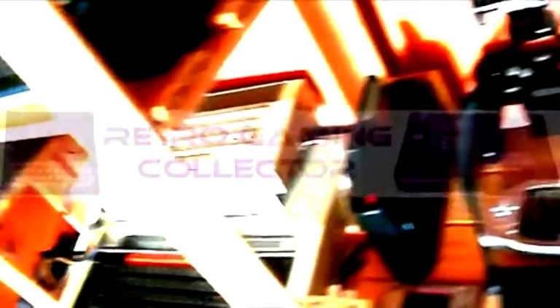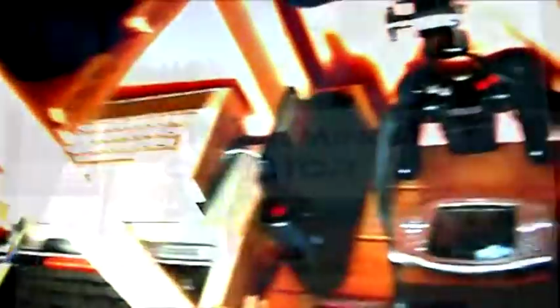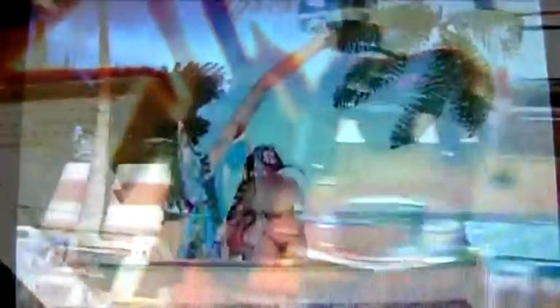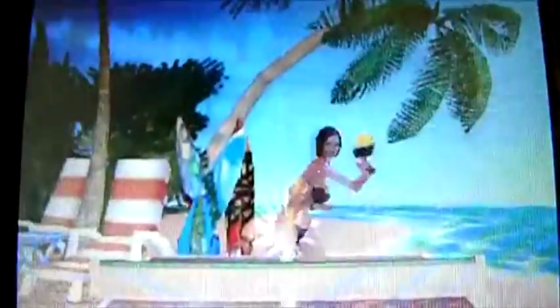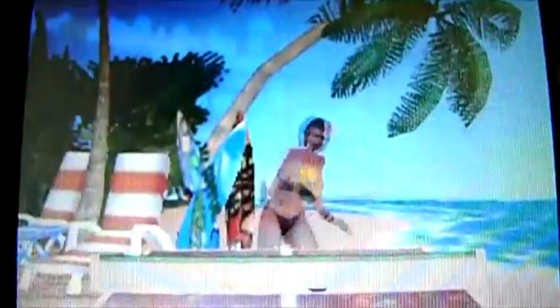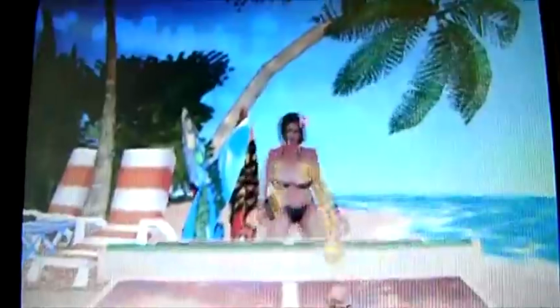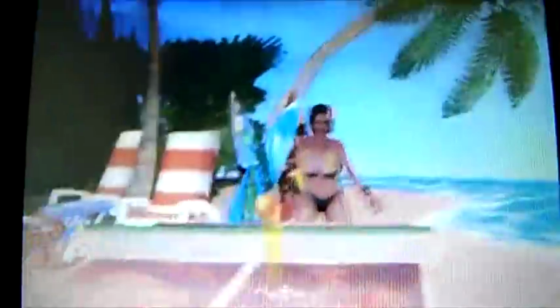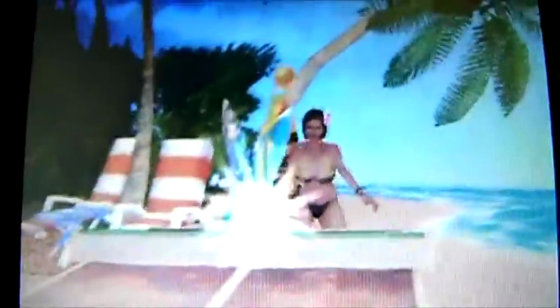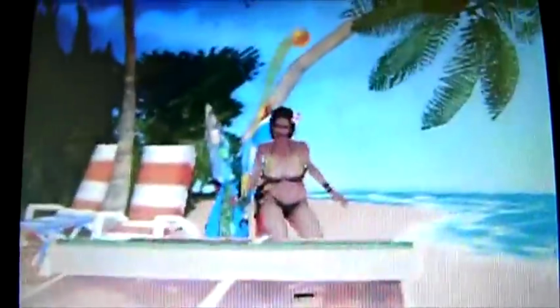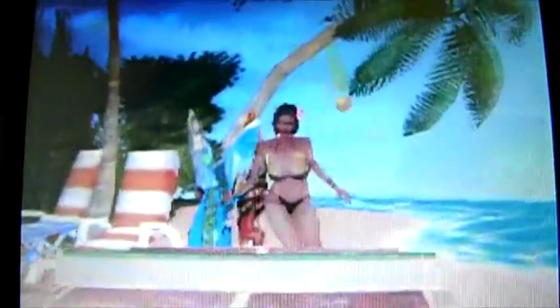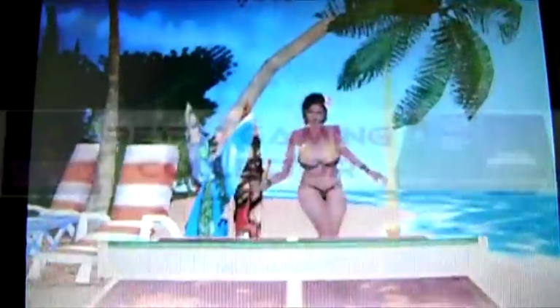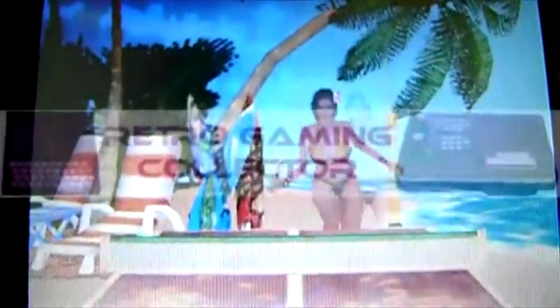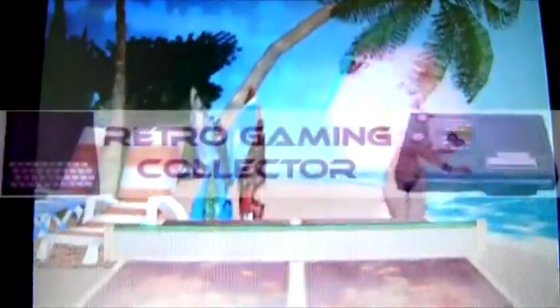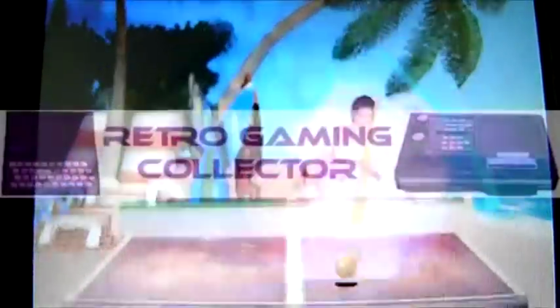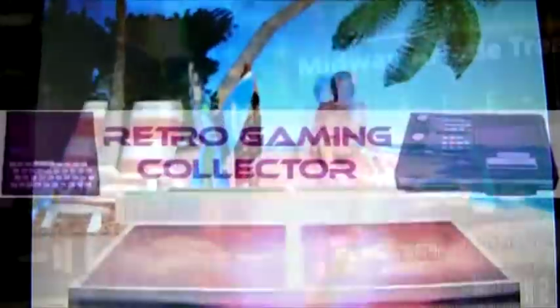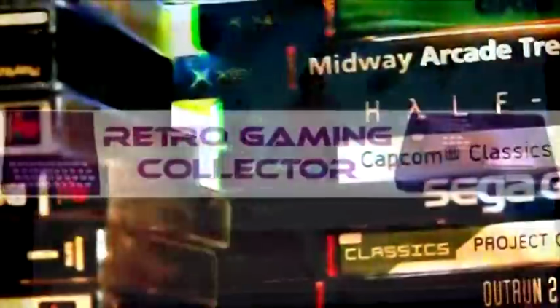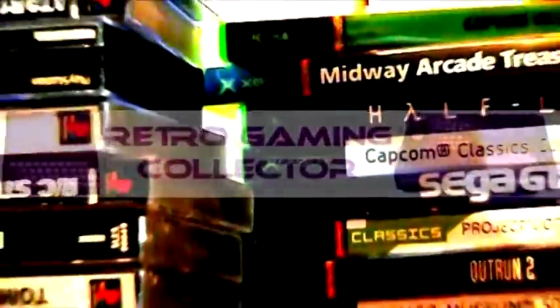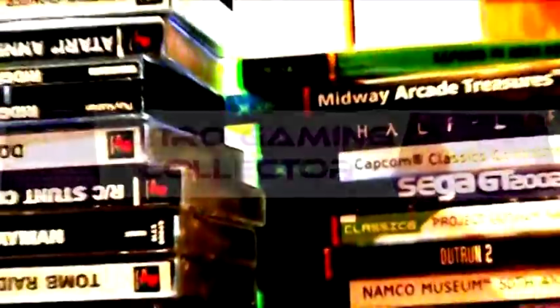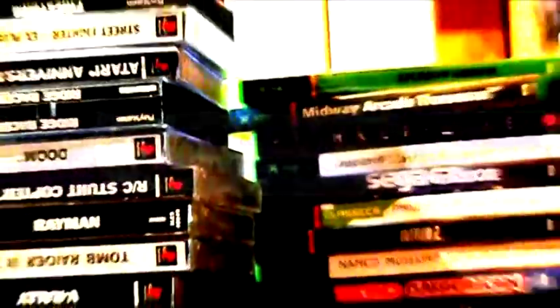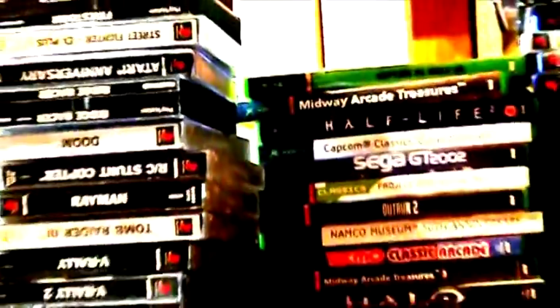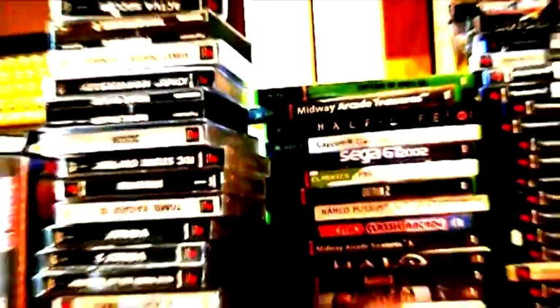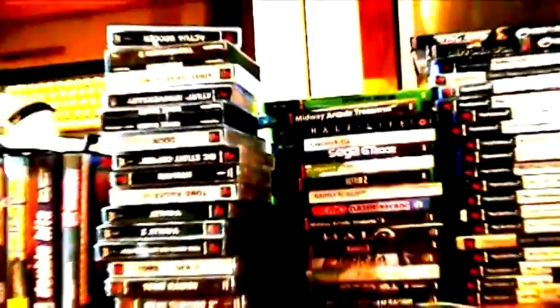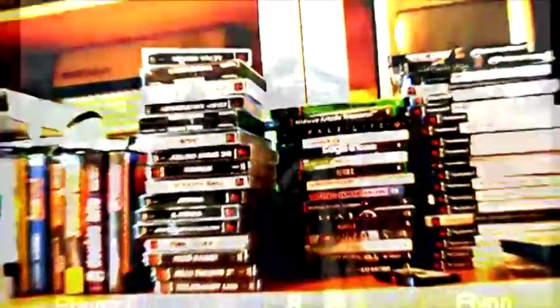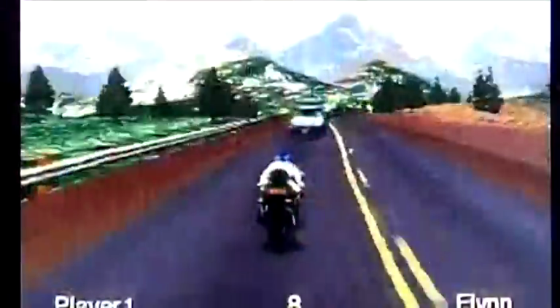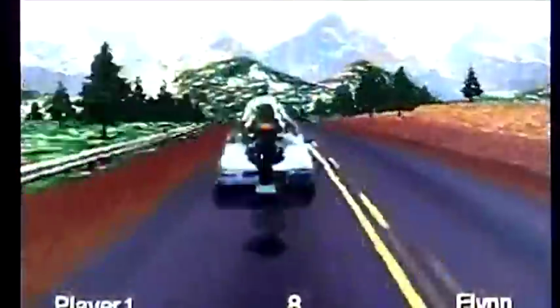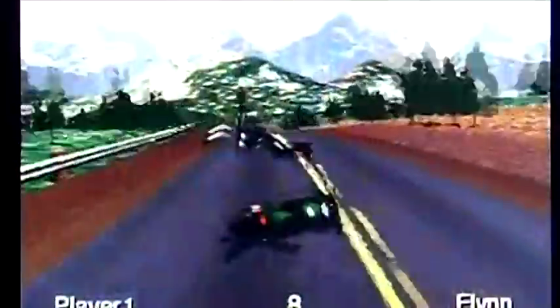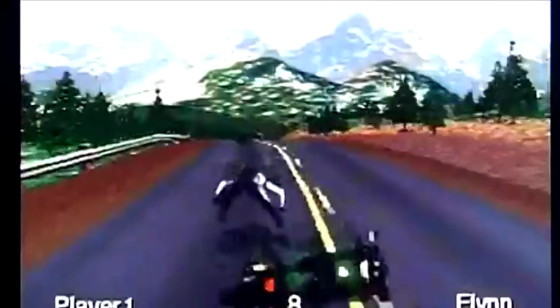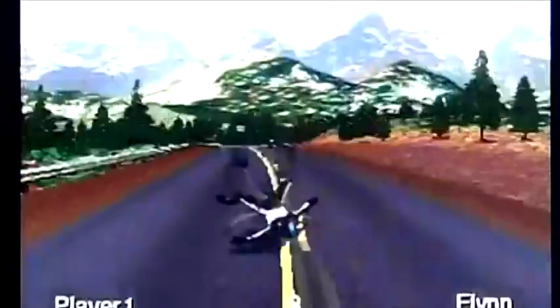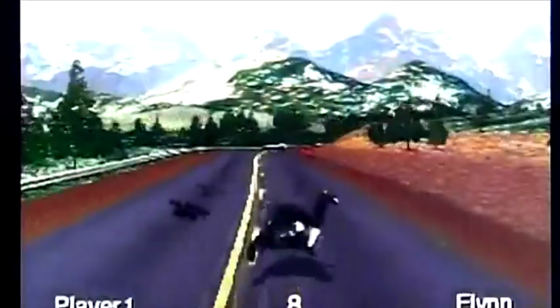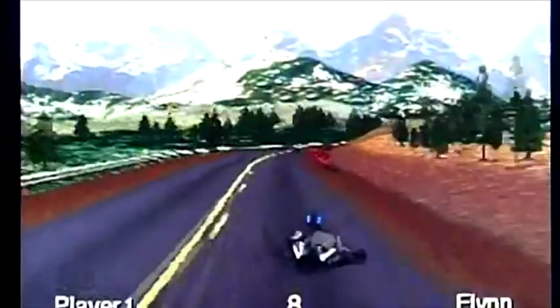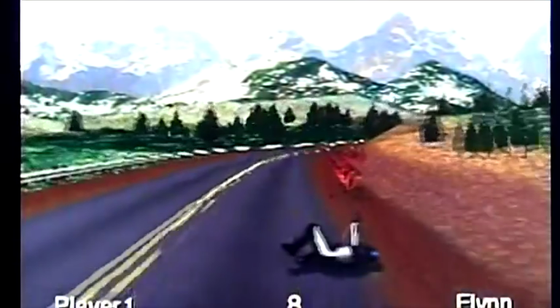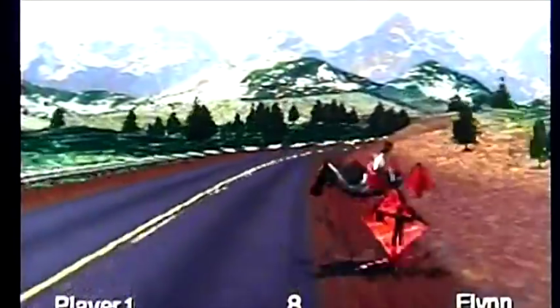It's not a walkthrough, play-through, review, anything like that. It's just me playing the game badly so you can see what it looks like.